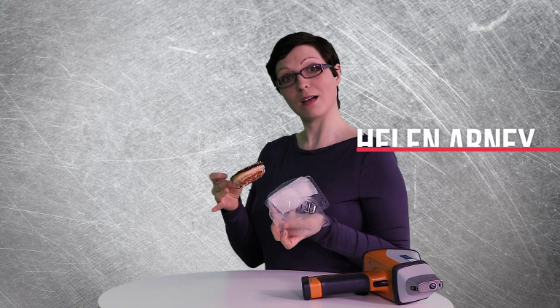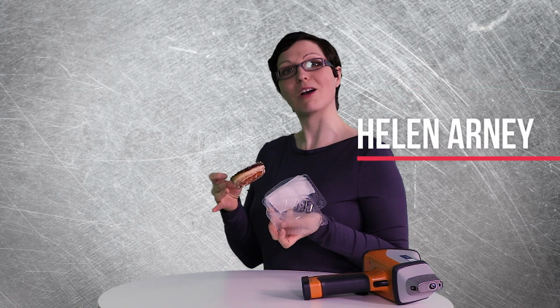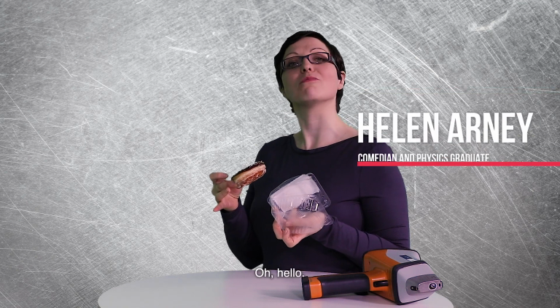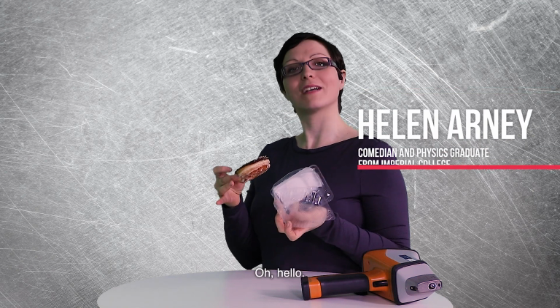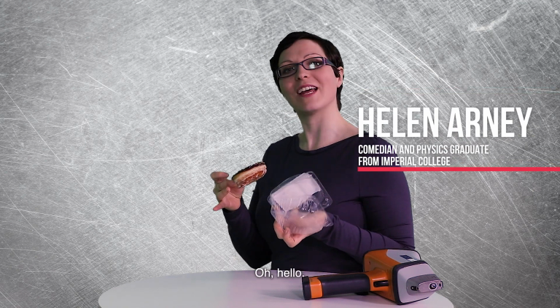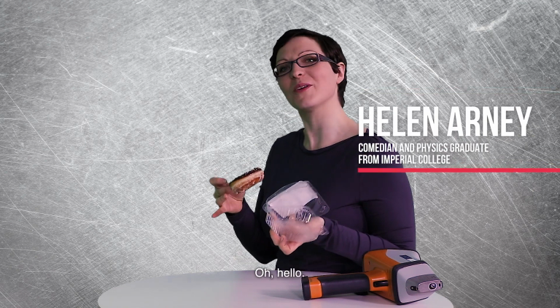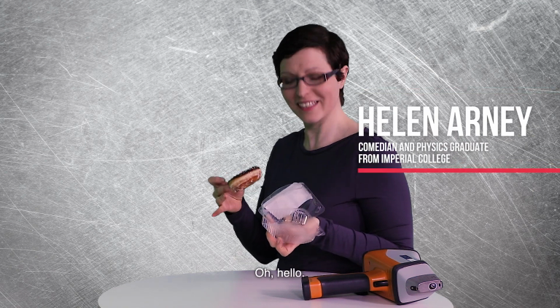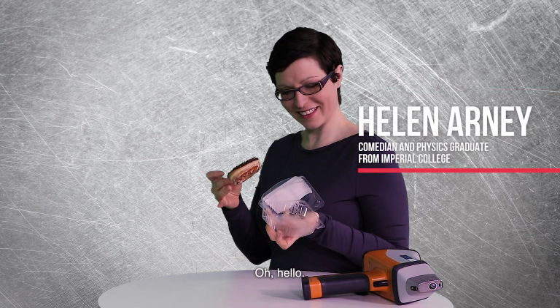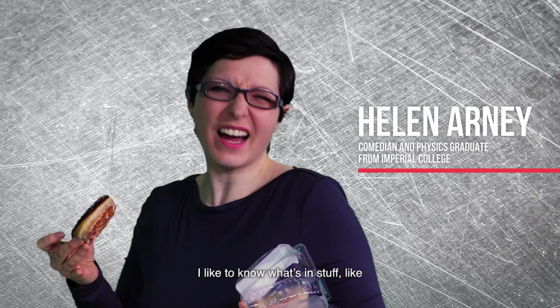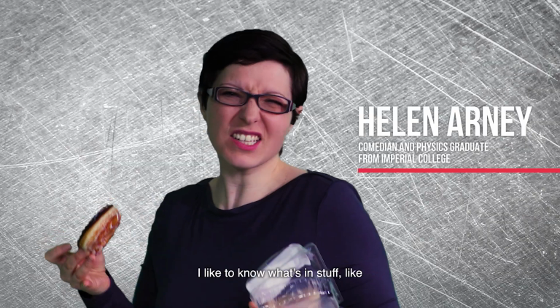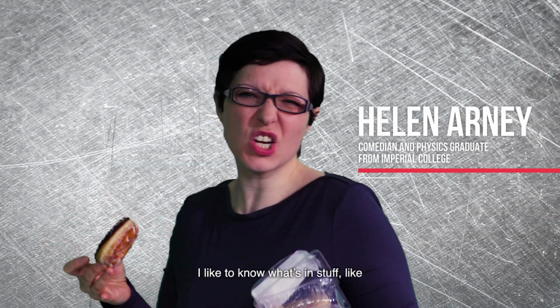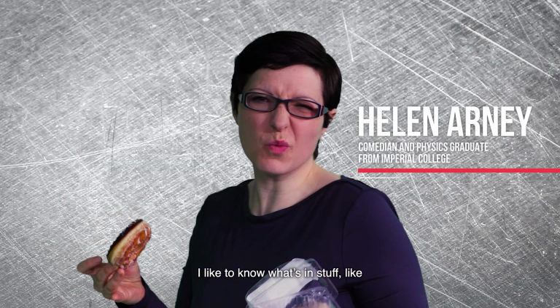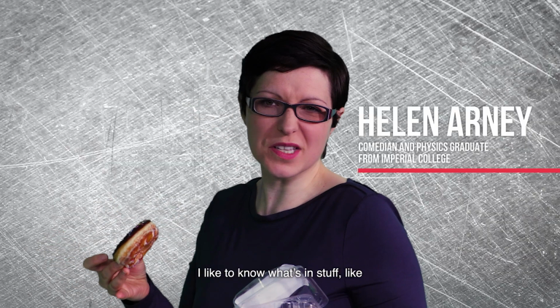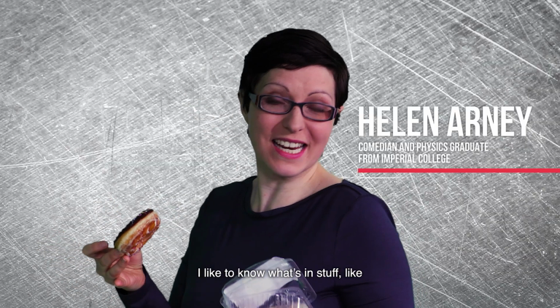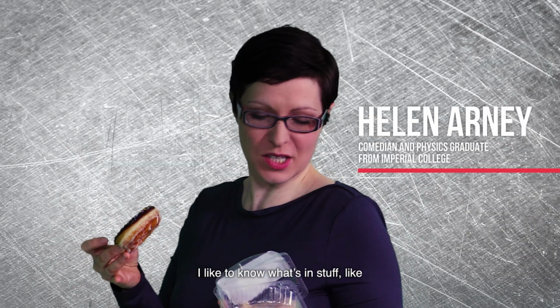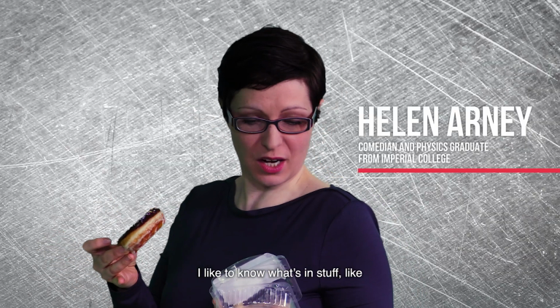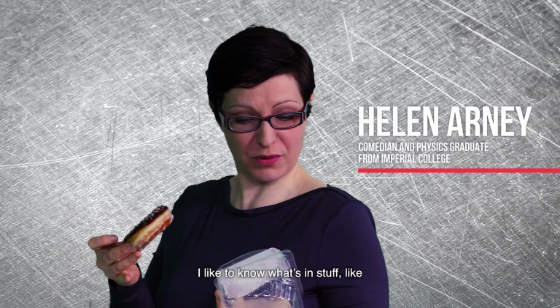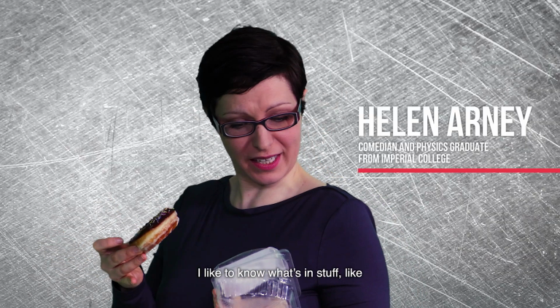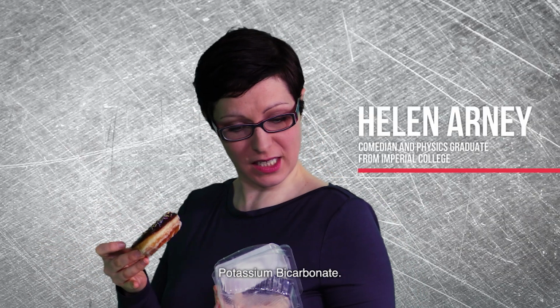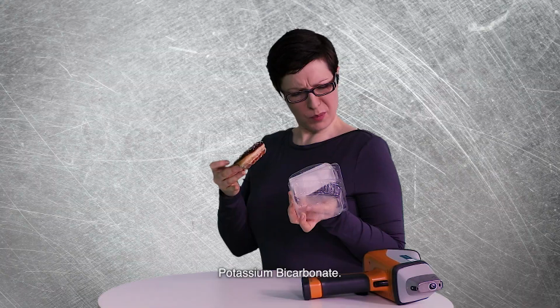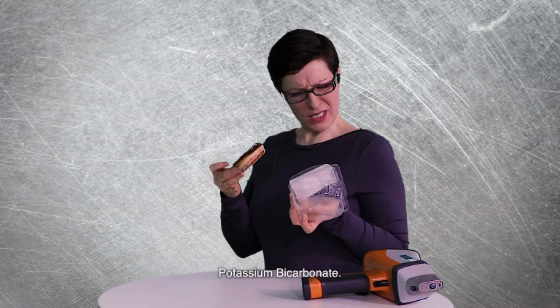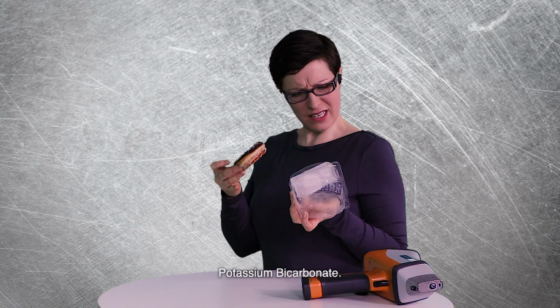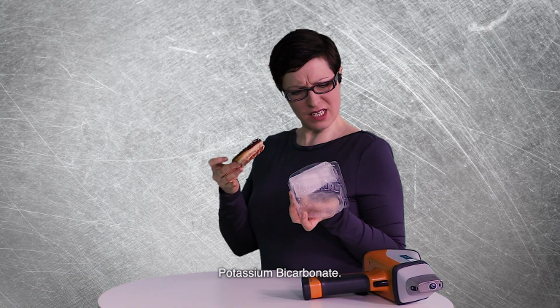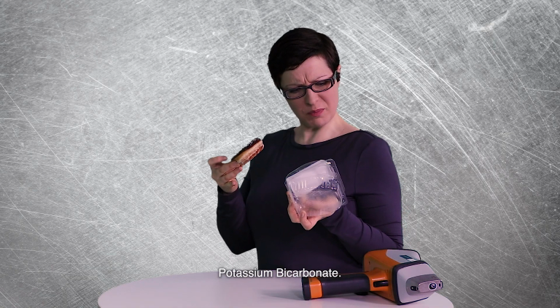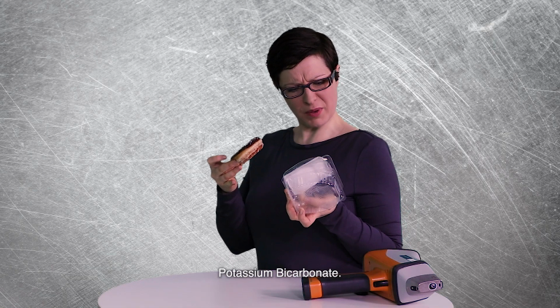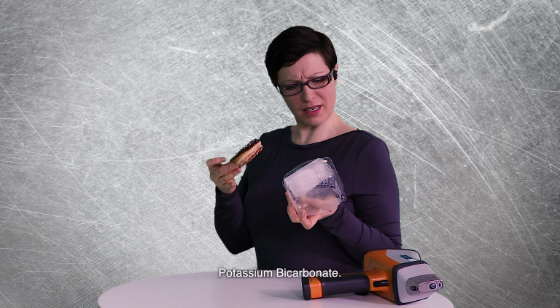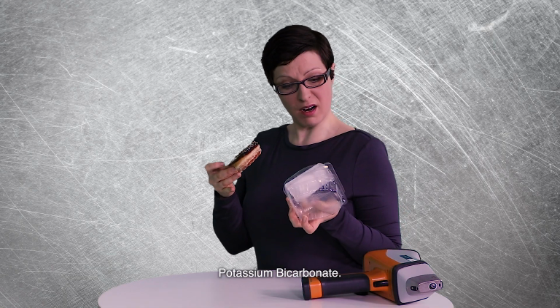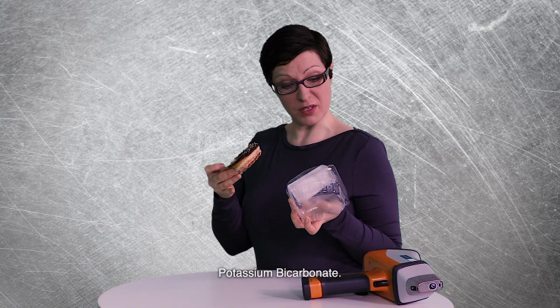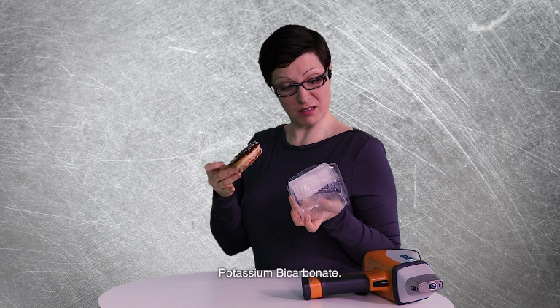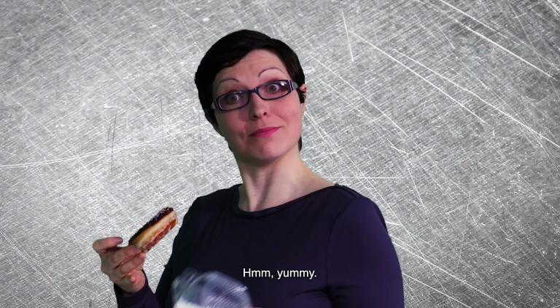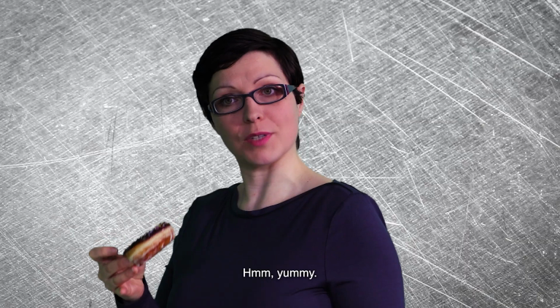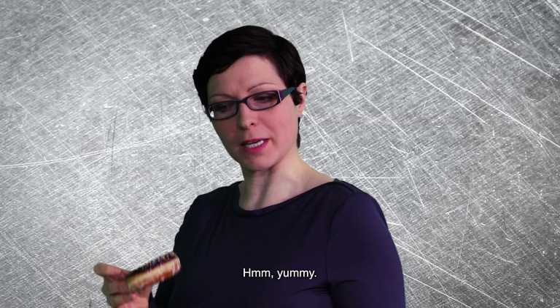I like to know what's in stuff, like potassium bicarbonate. Mmm, yummy.